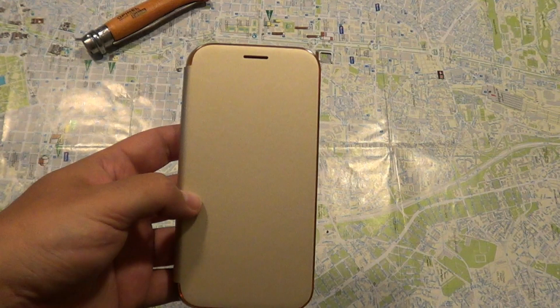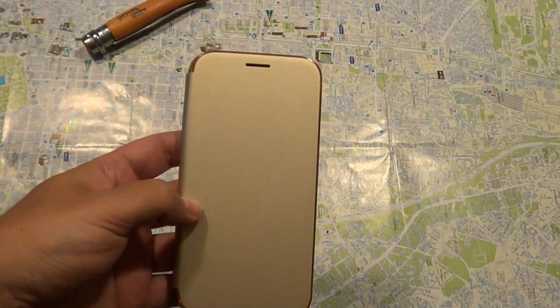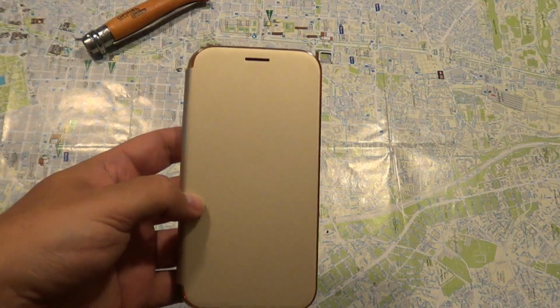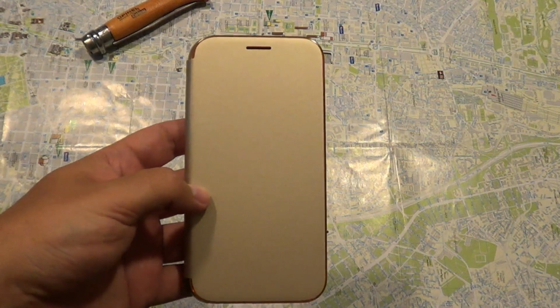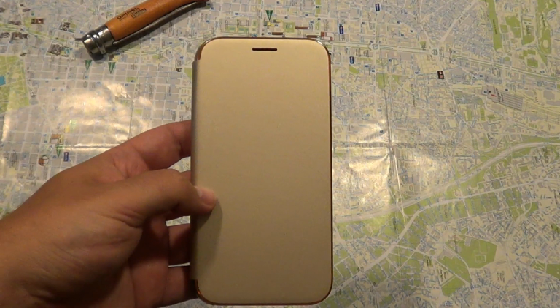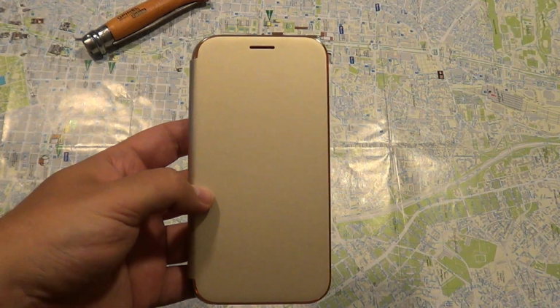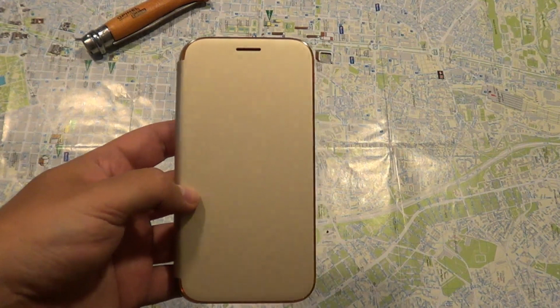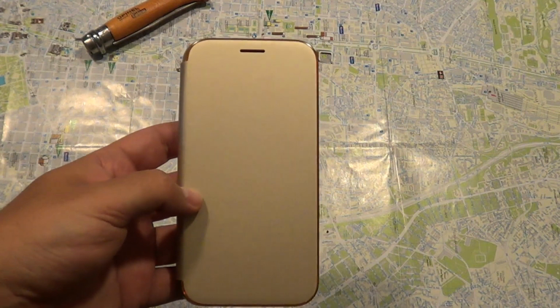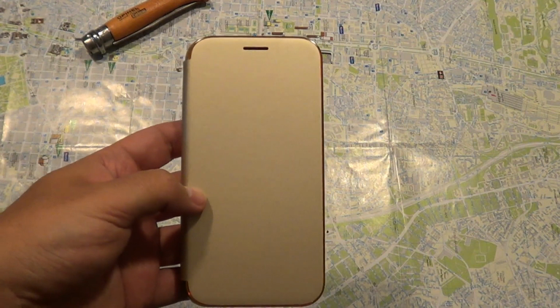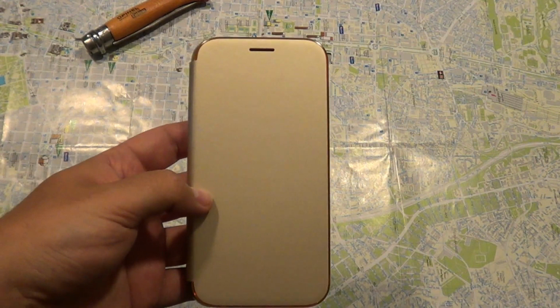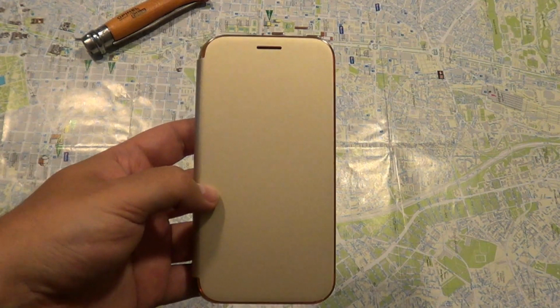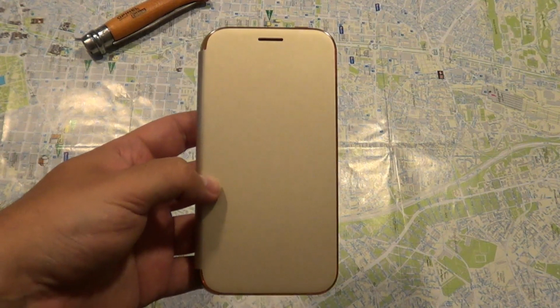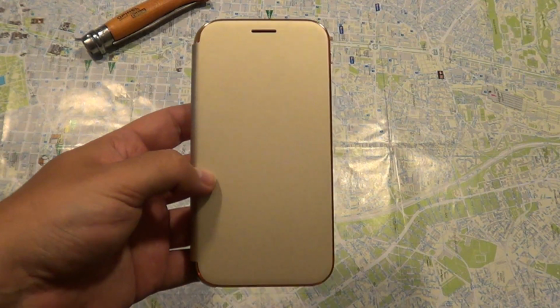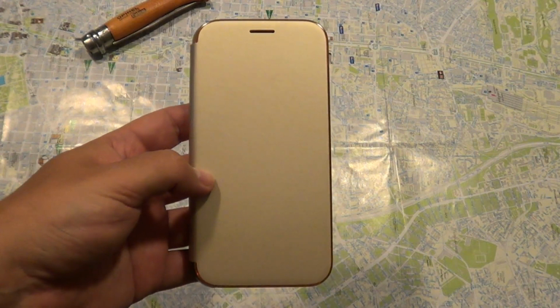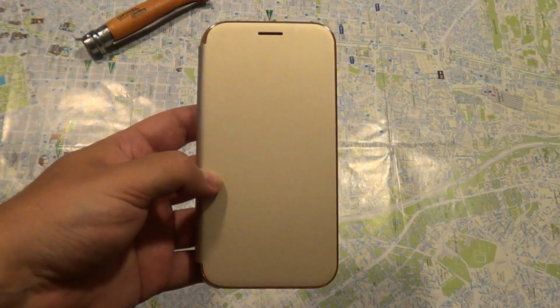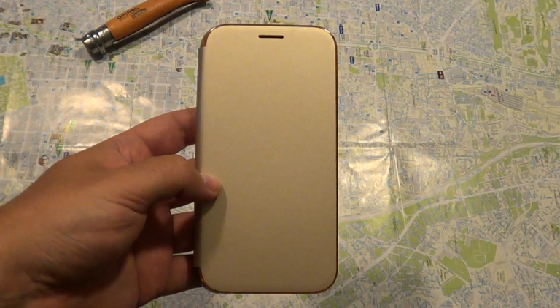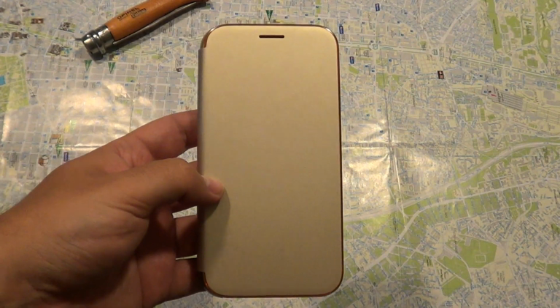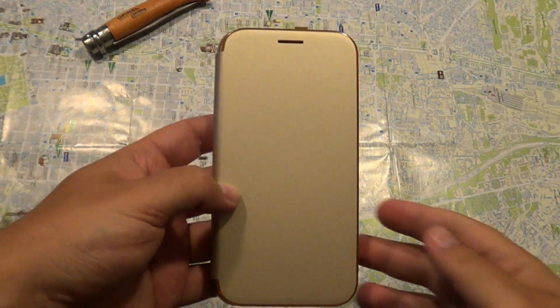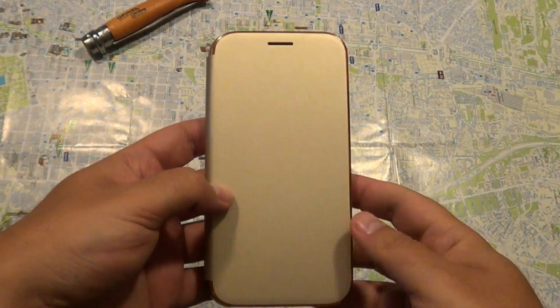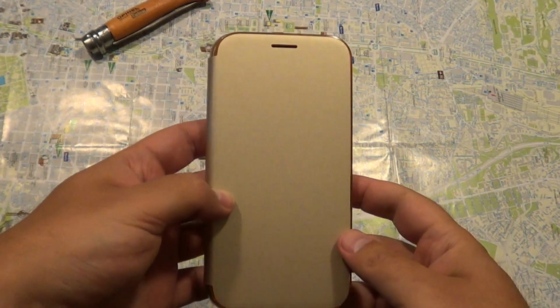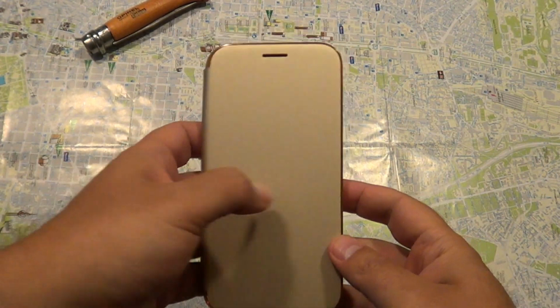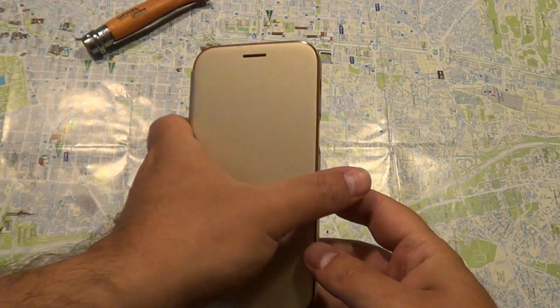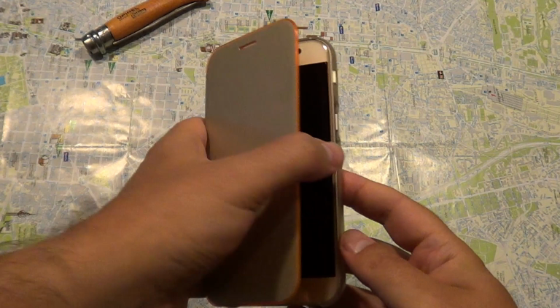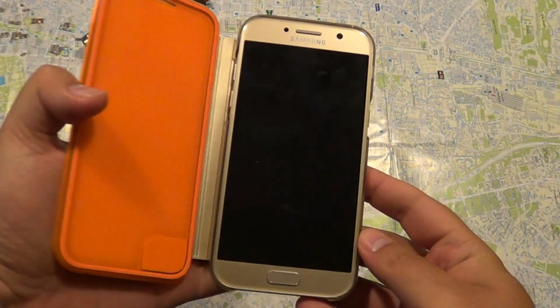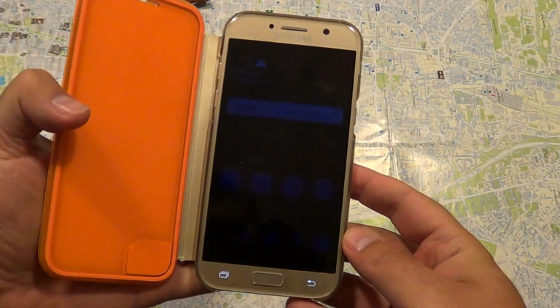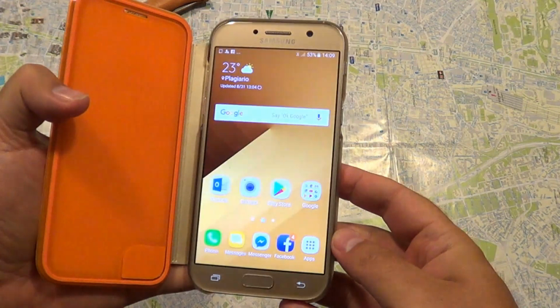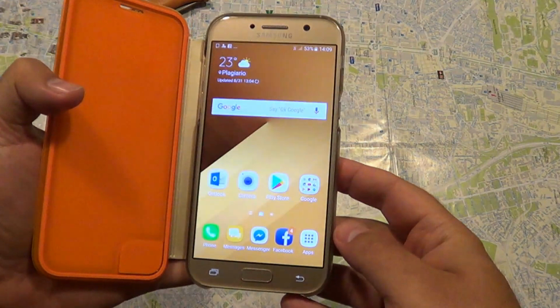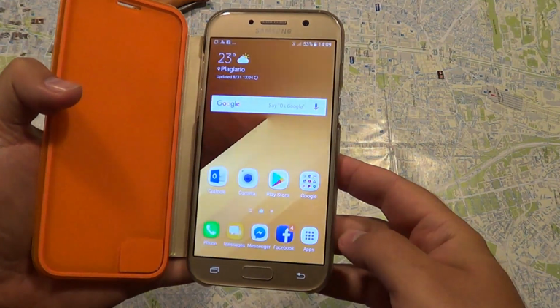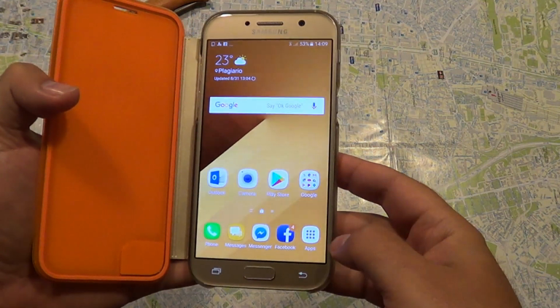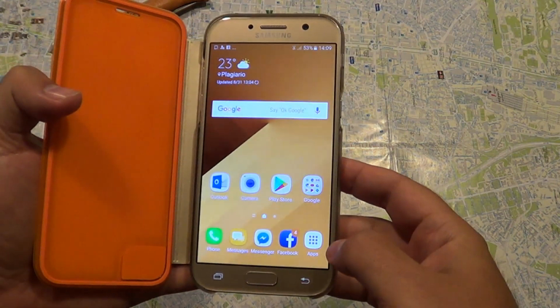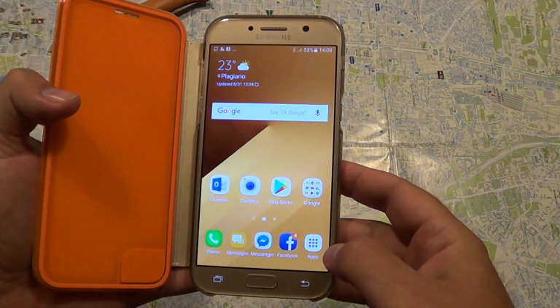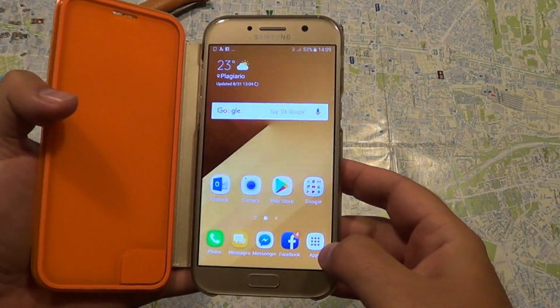Hello YouTube. Today I'm going to change the pin code on the Samsung A5. So let's open this thing up.